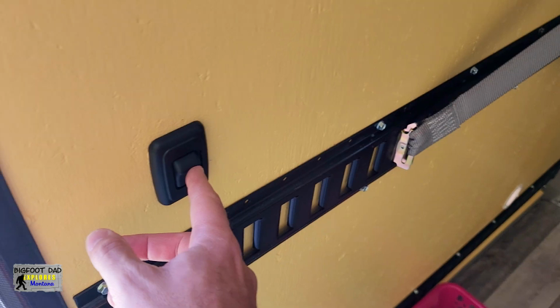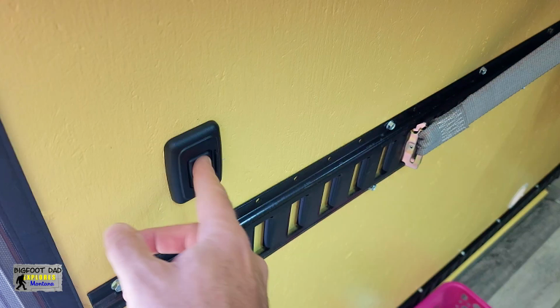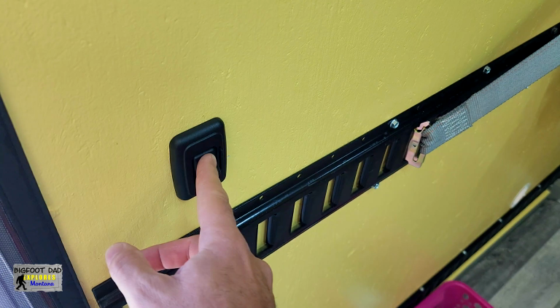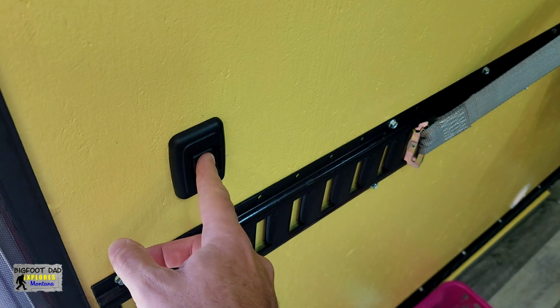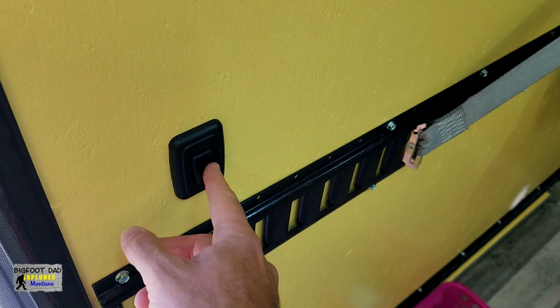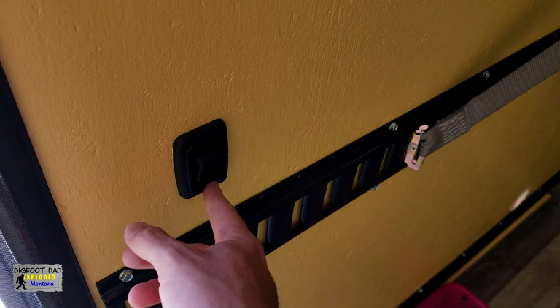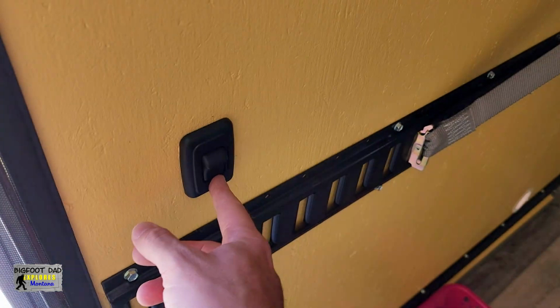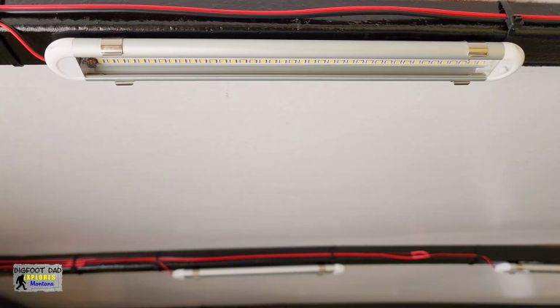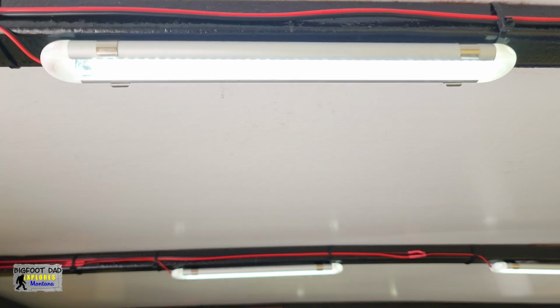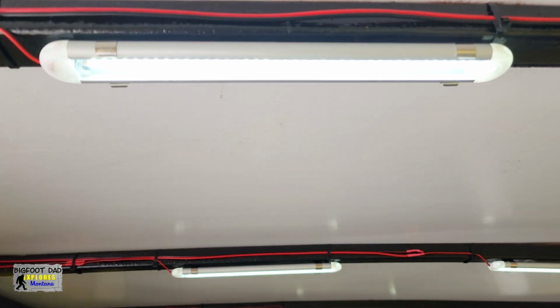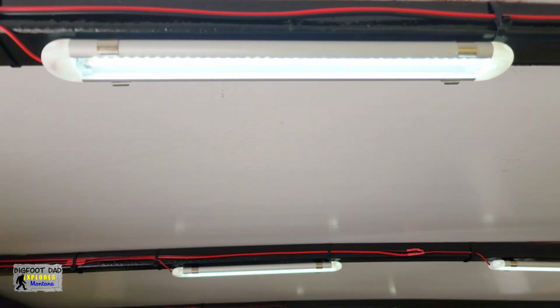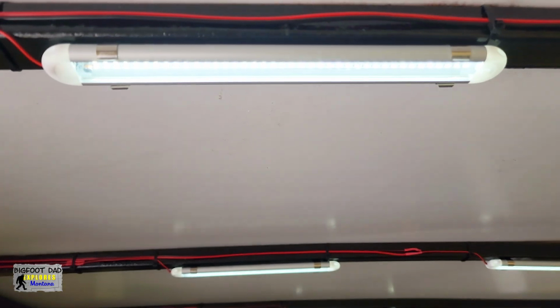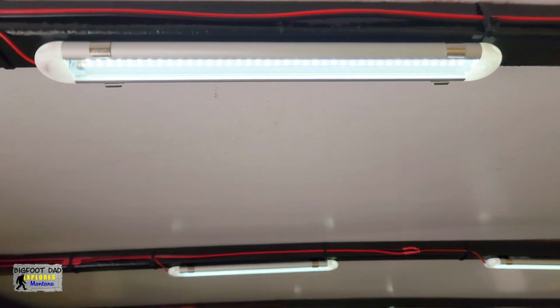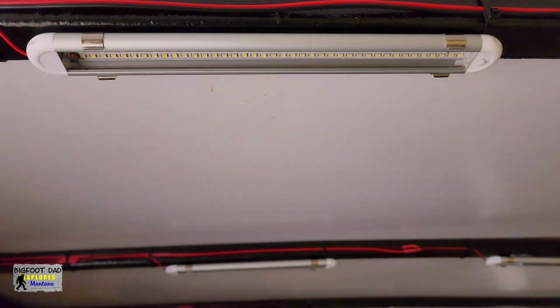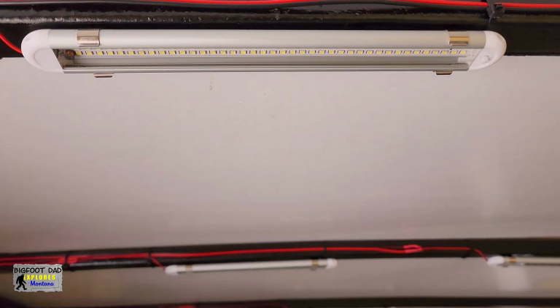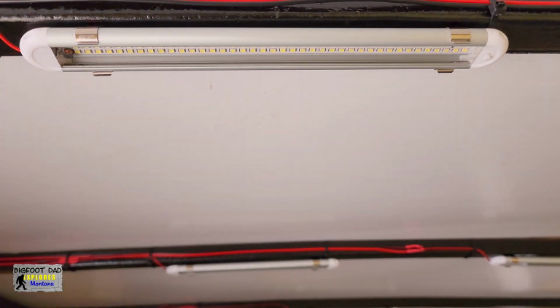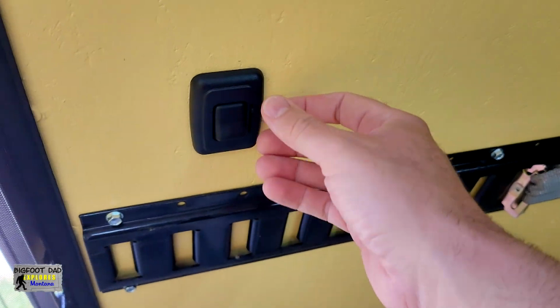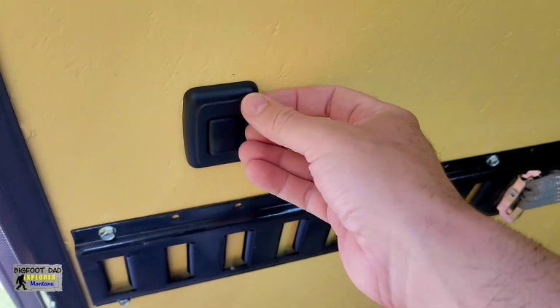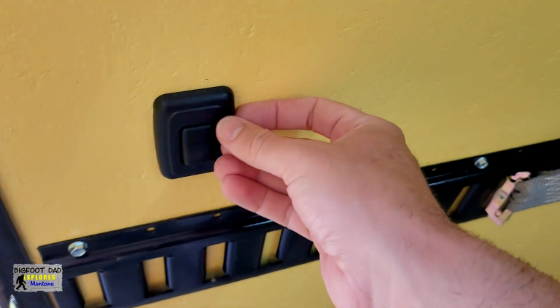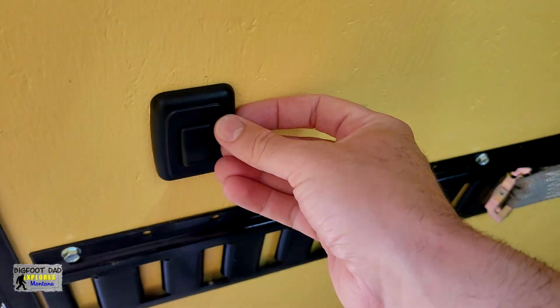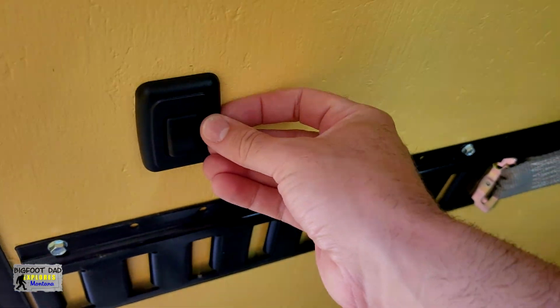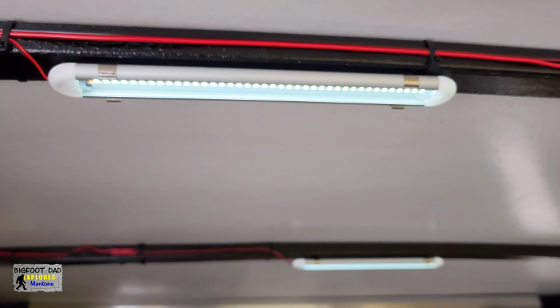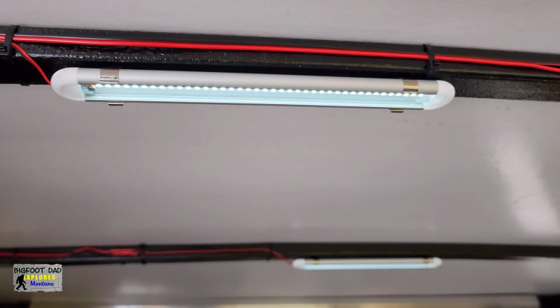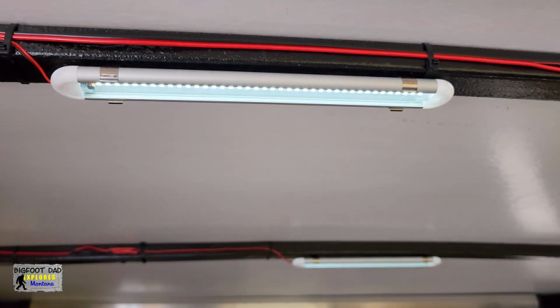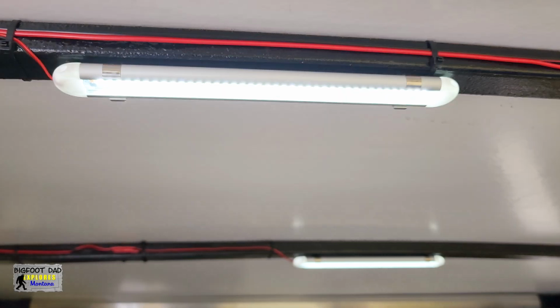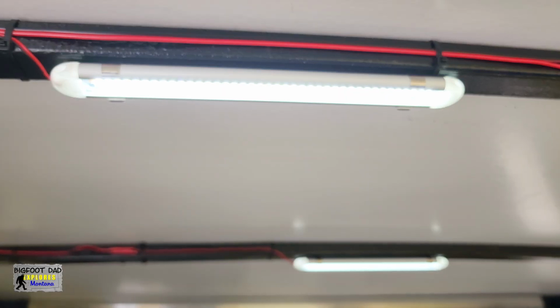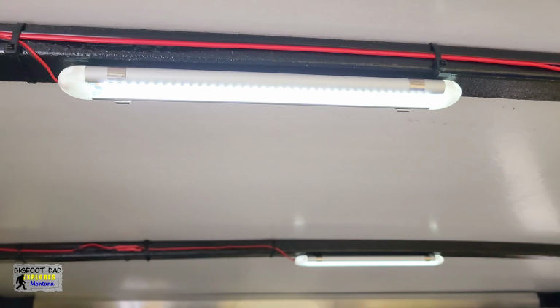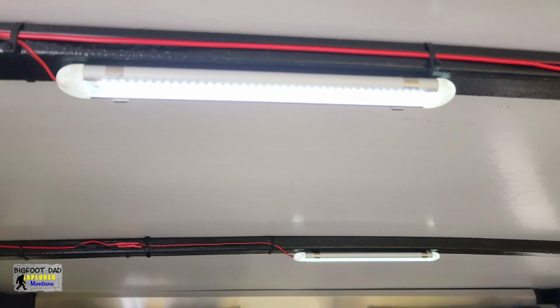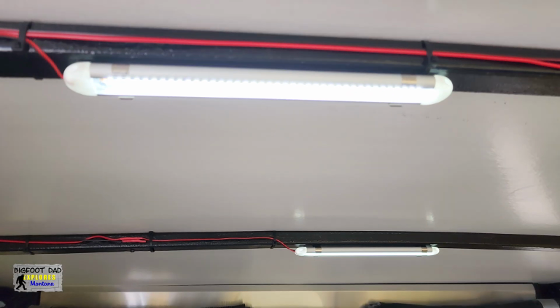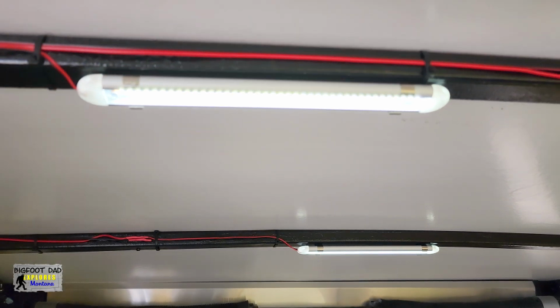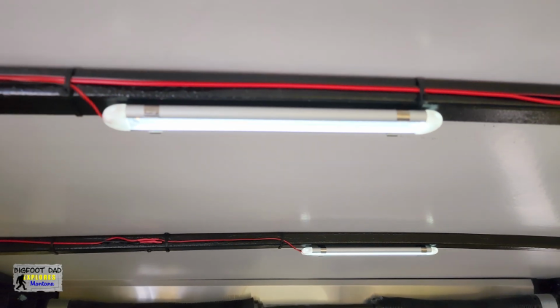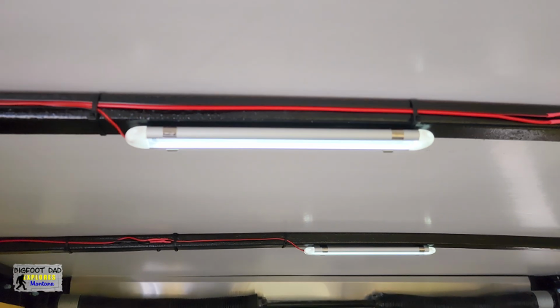Light on, light off, light on, light off. And check this out — it has a dimmer. But where is this power coming from?